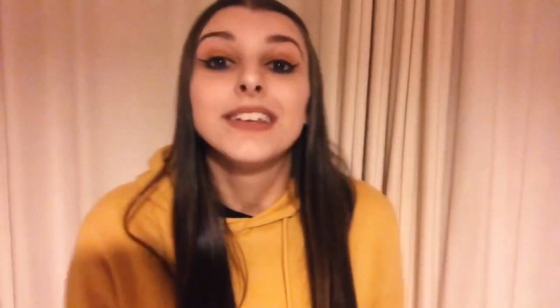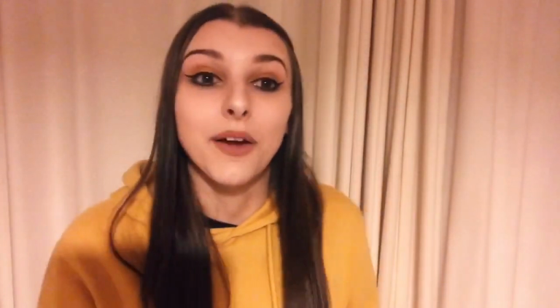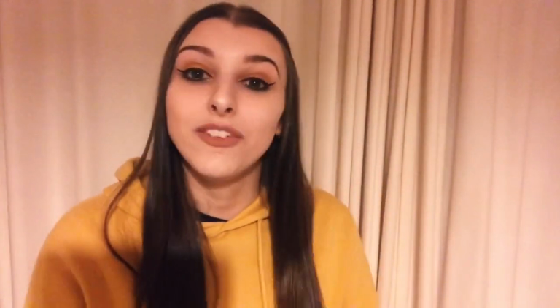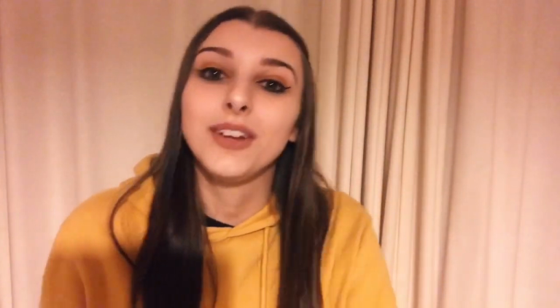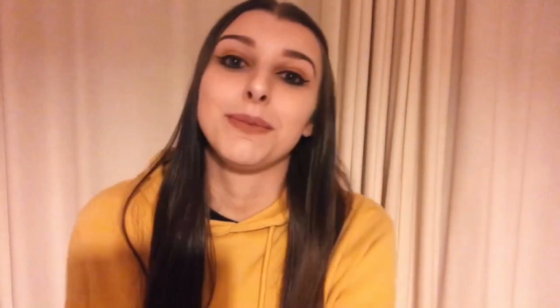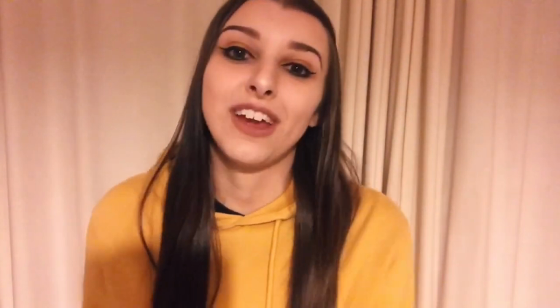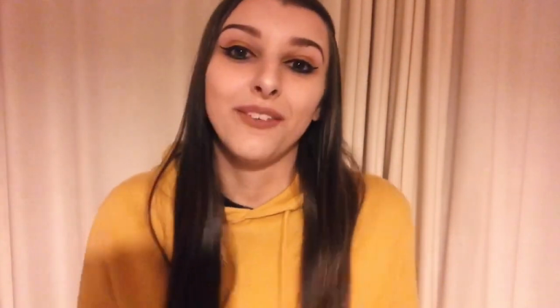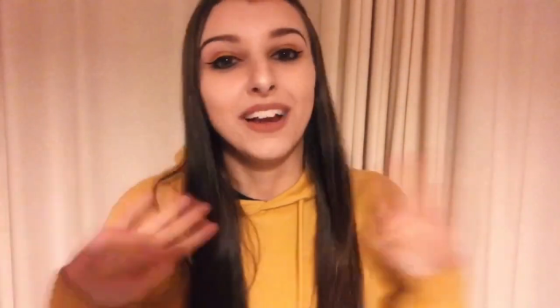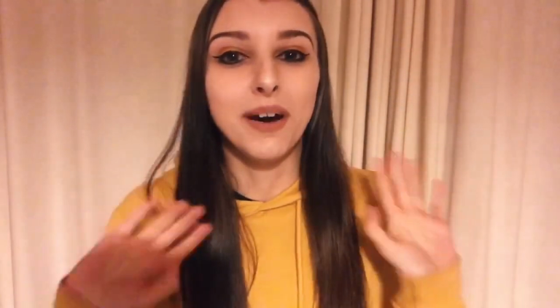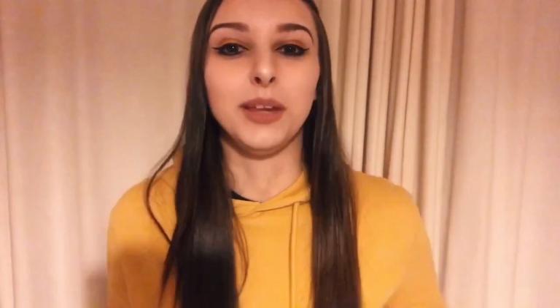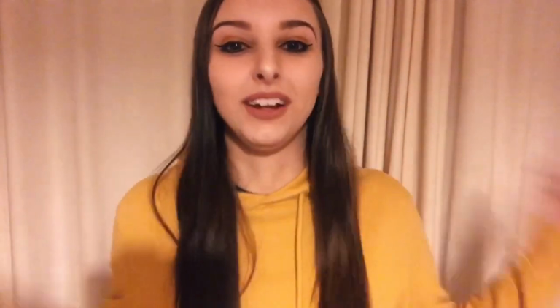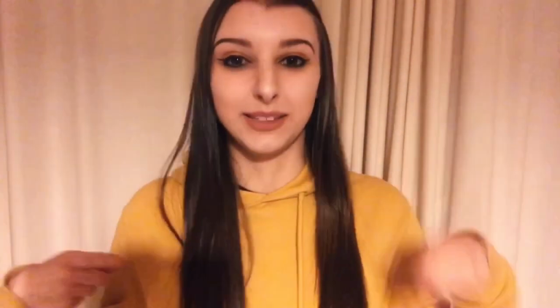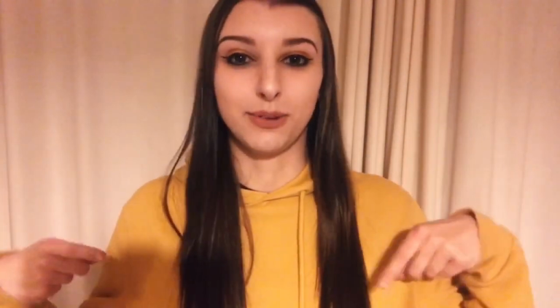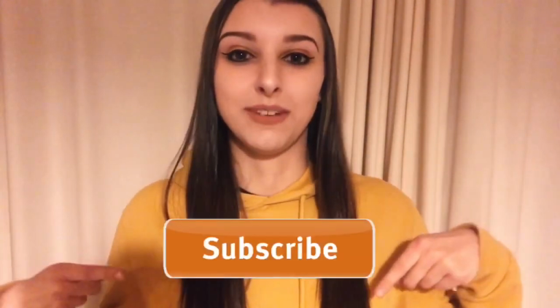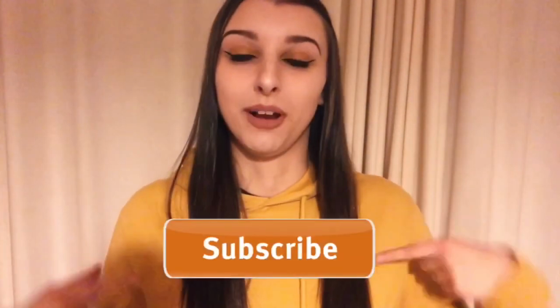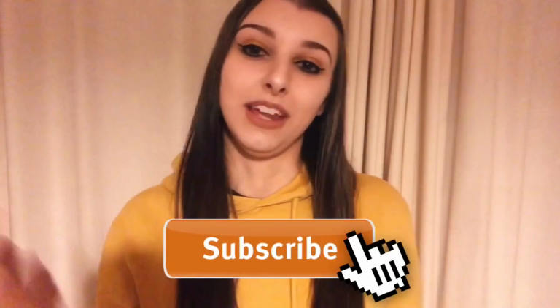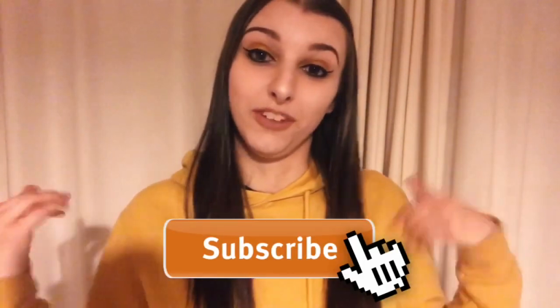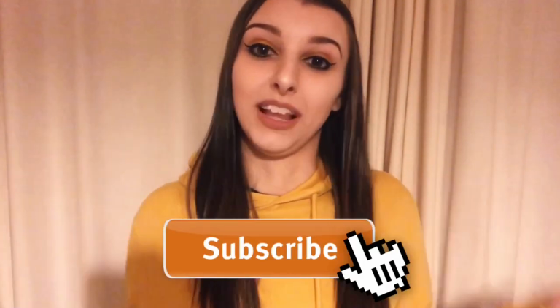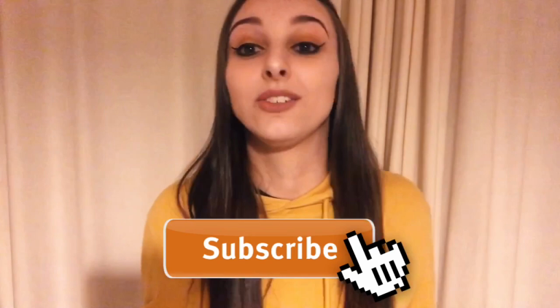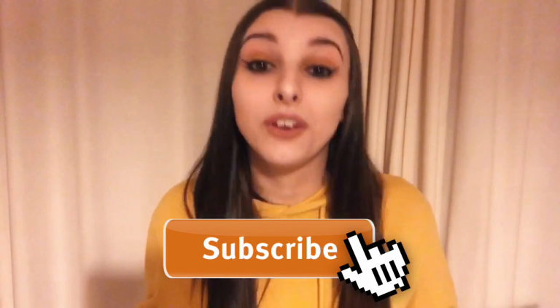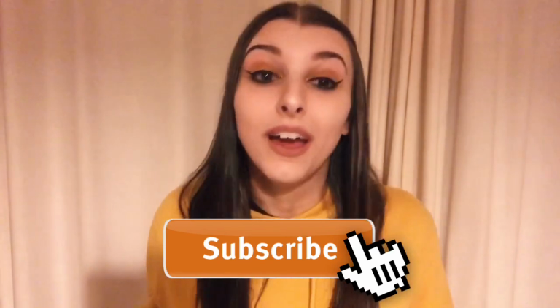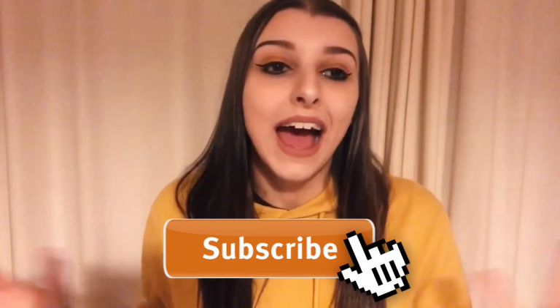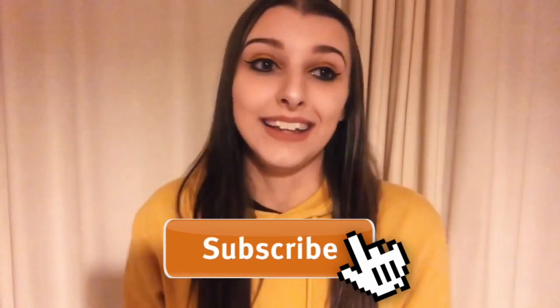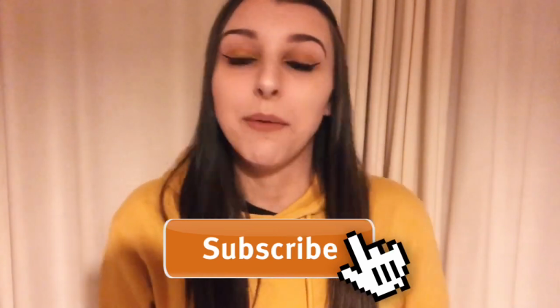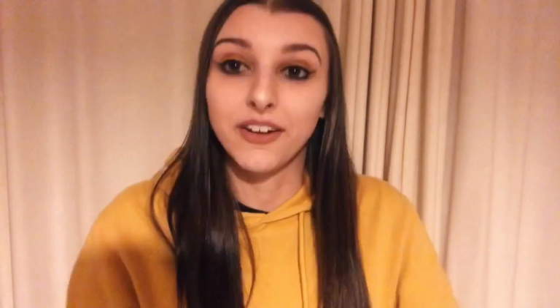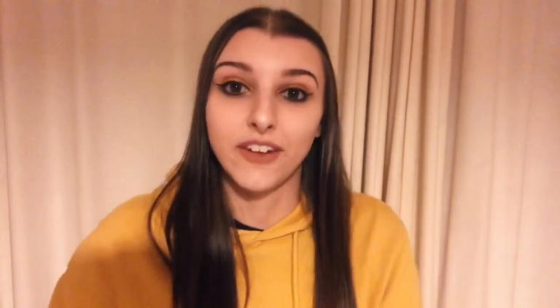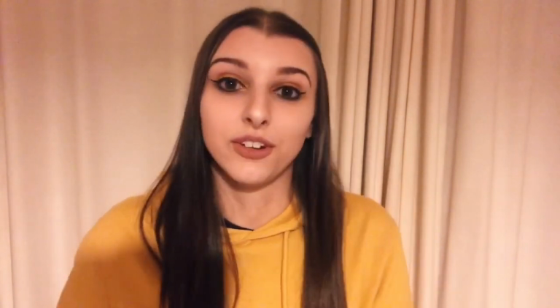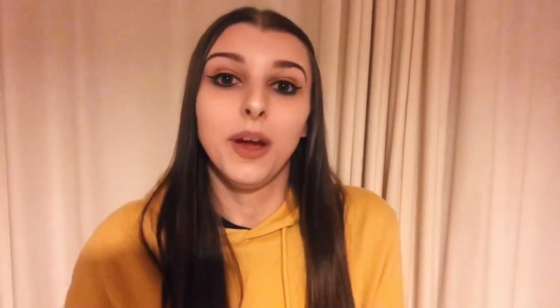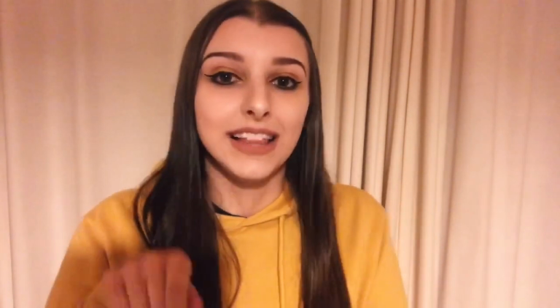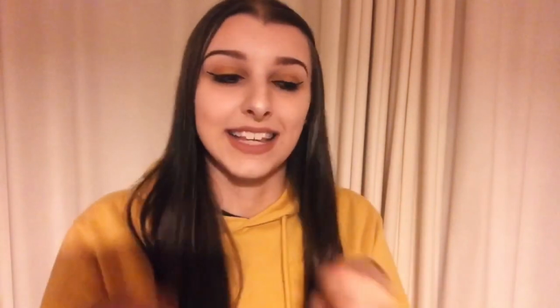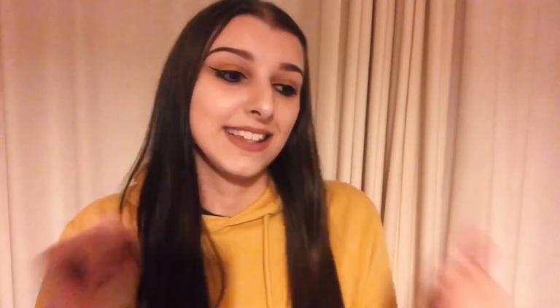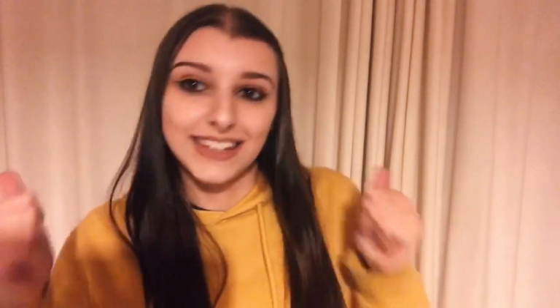So if you are new to my channel, hello, welcome — you can click subscribe down below if you would like to. And without further ado, let's get started.